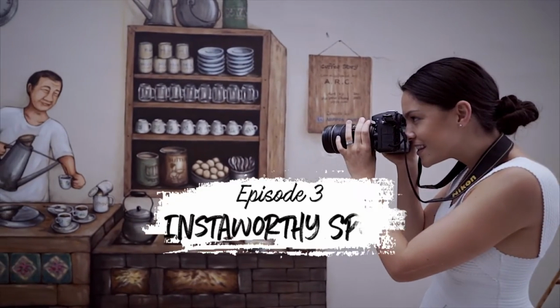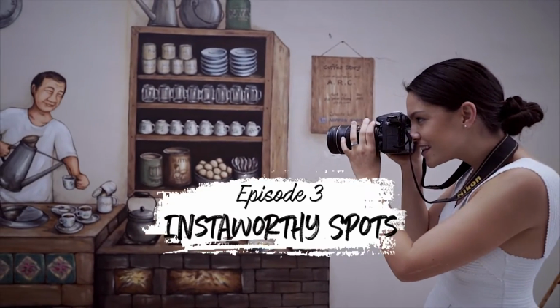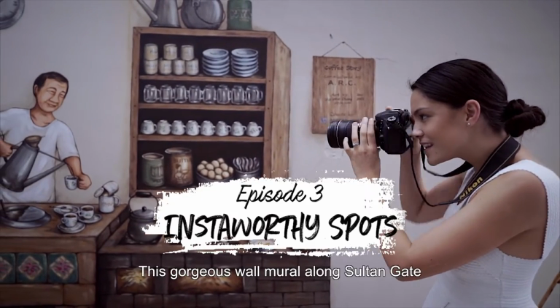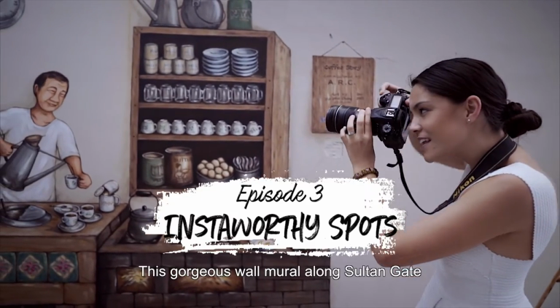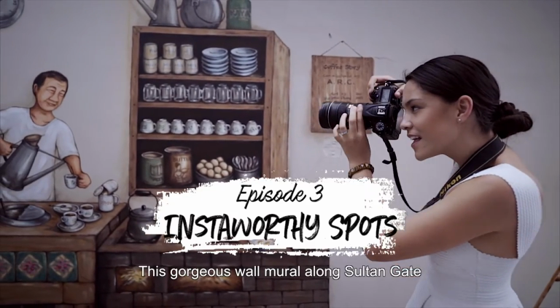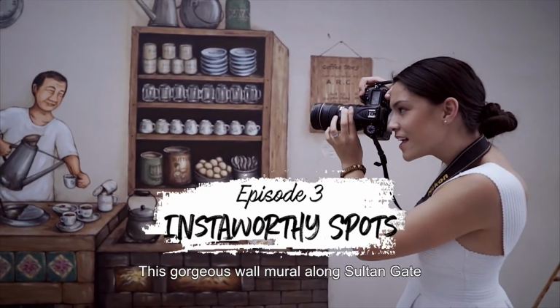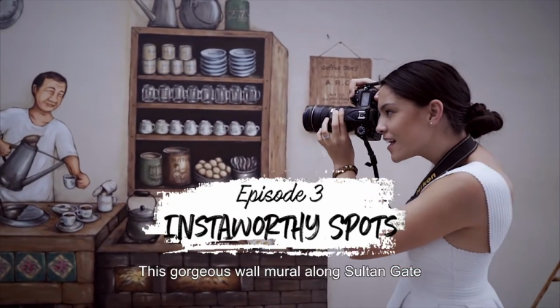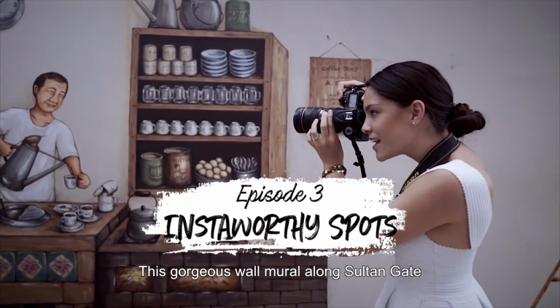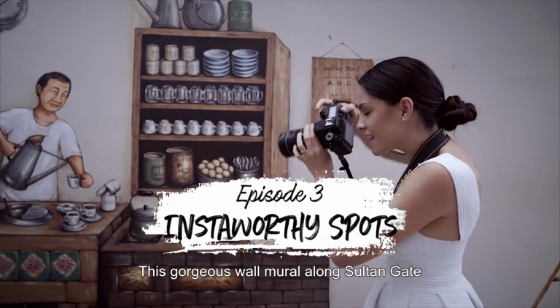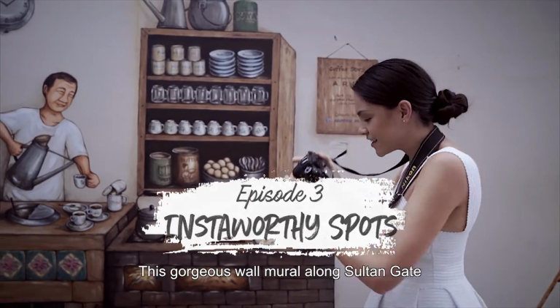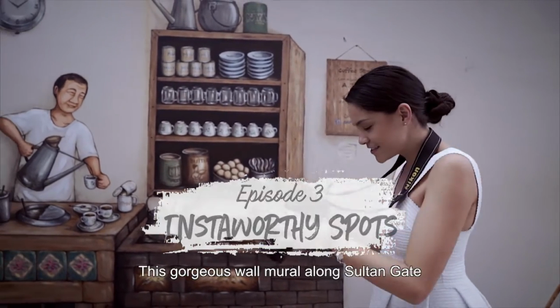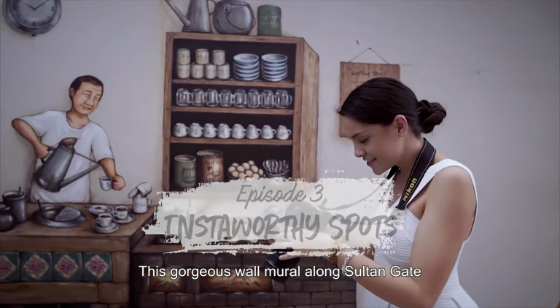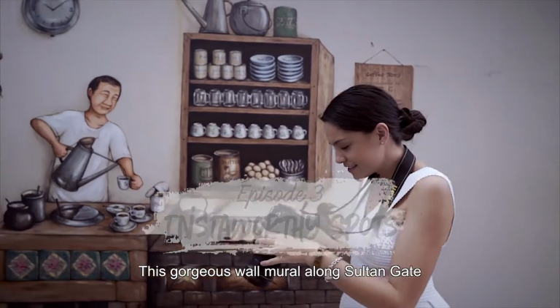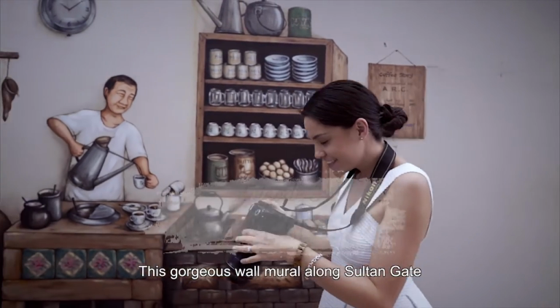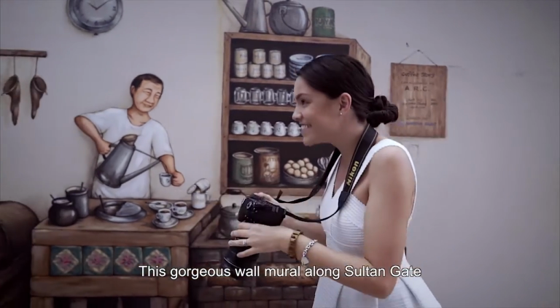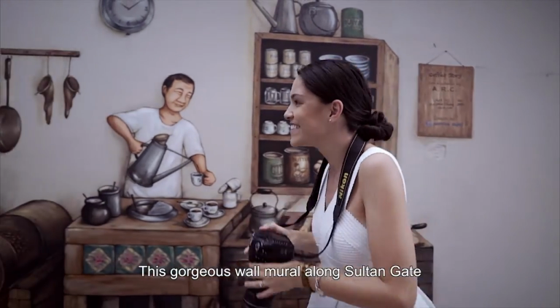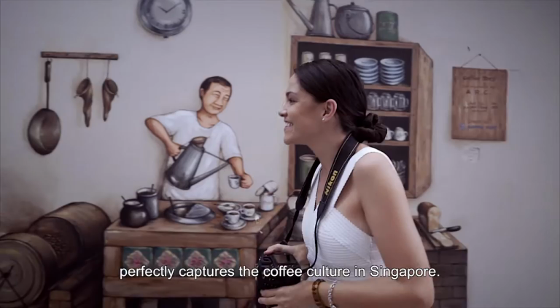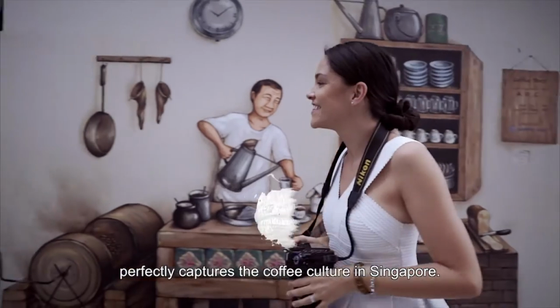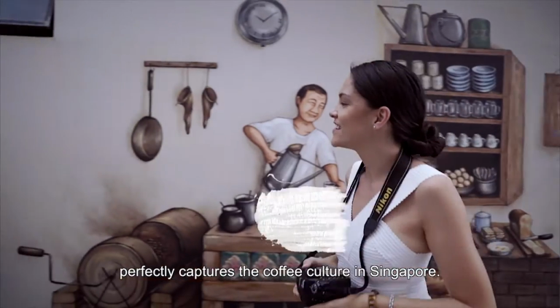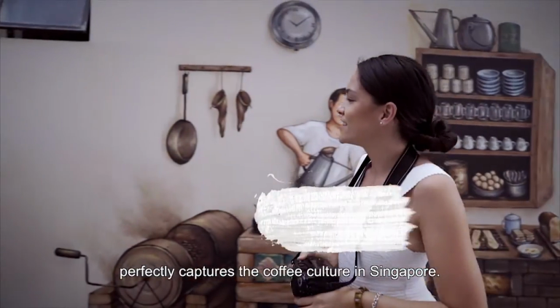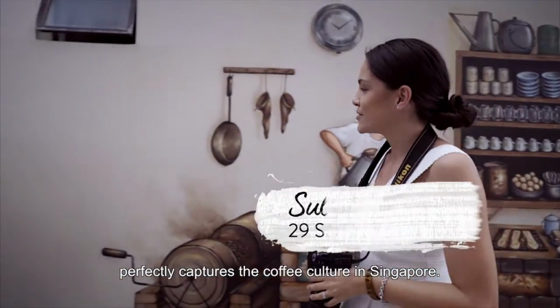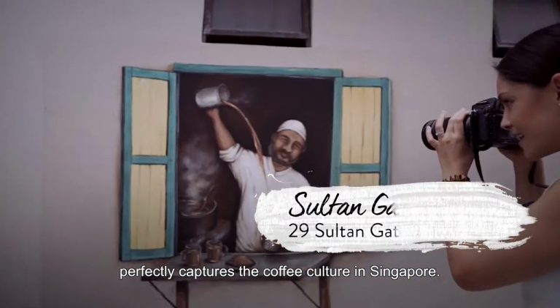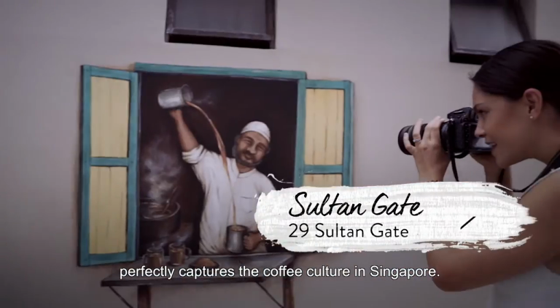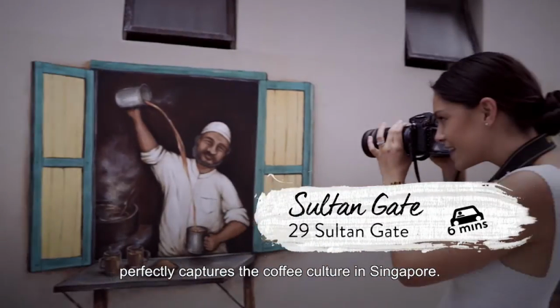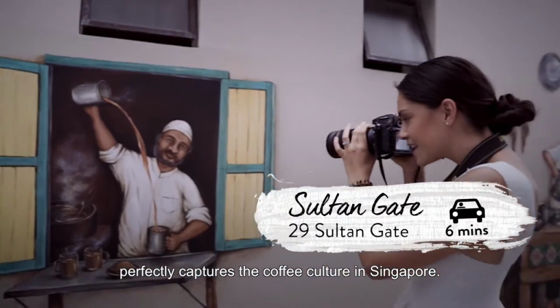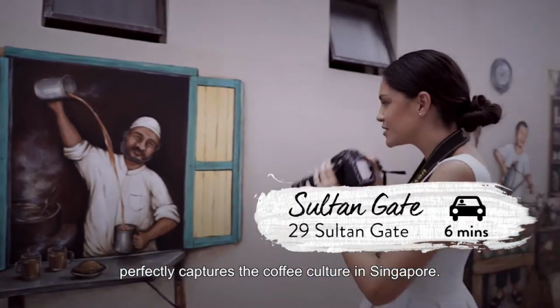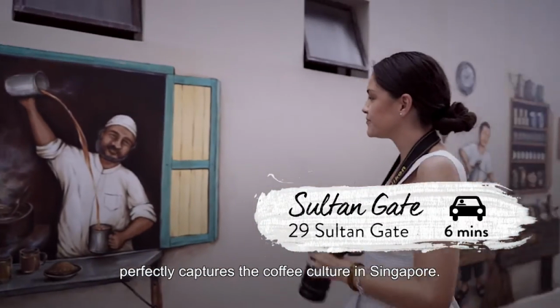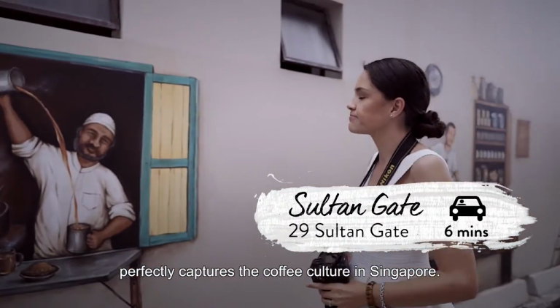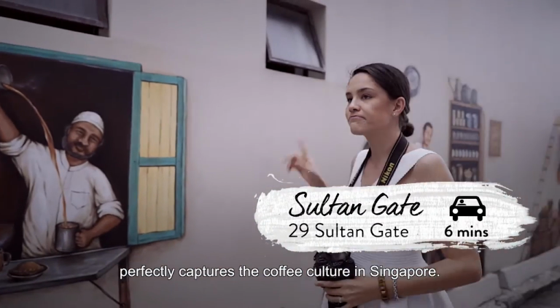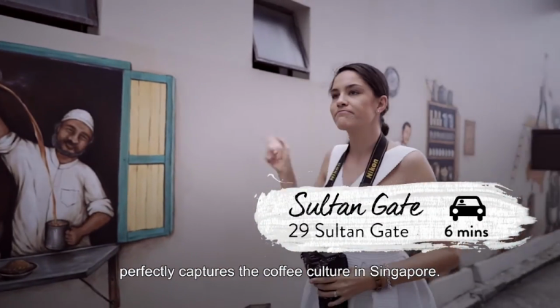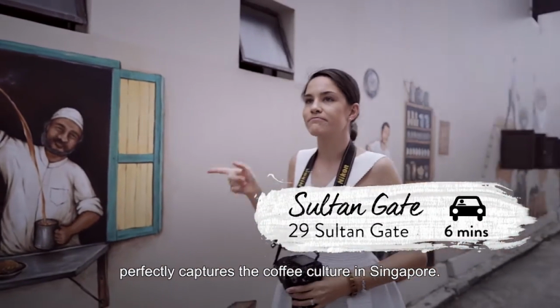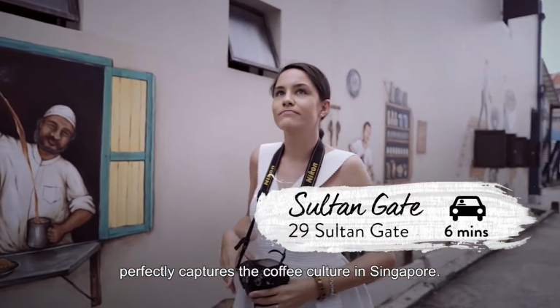This gorgeous wall mural along Salton Gate perfectly captures the coffee culture in Singapore.